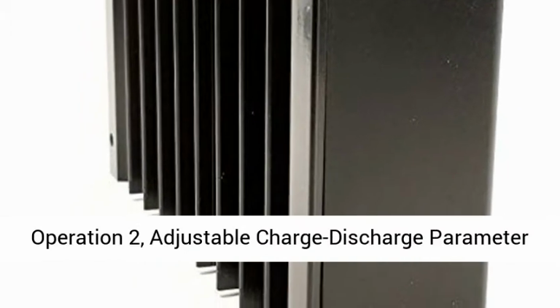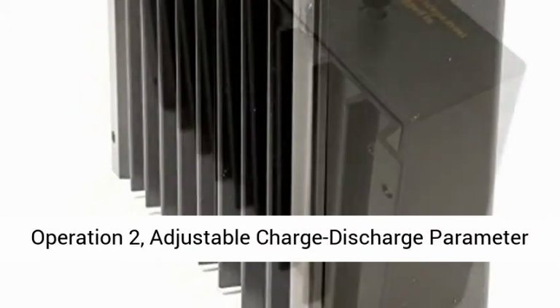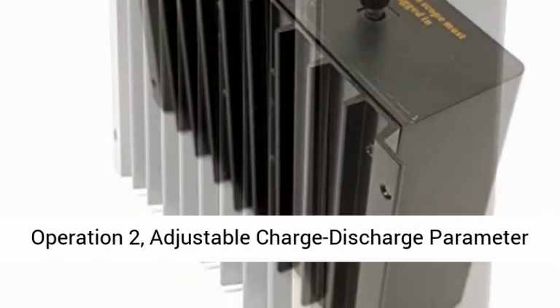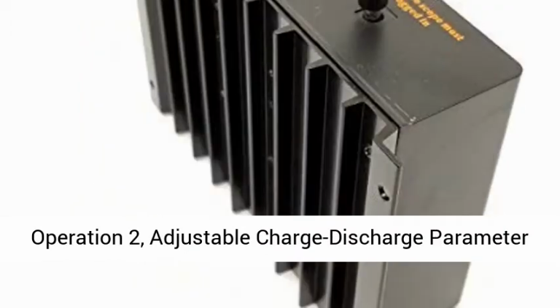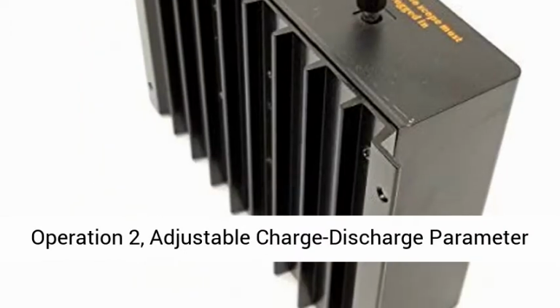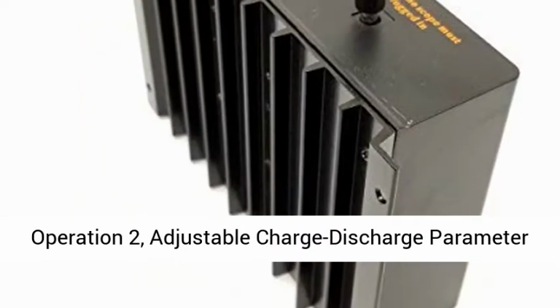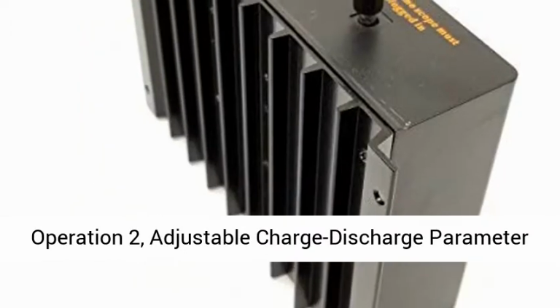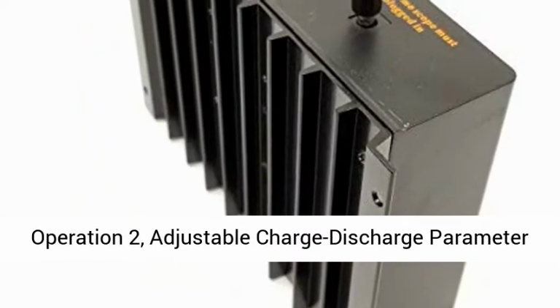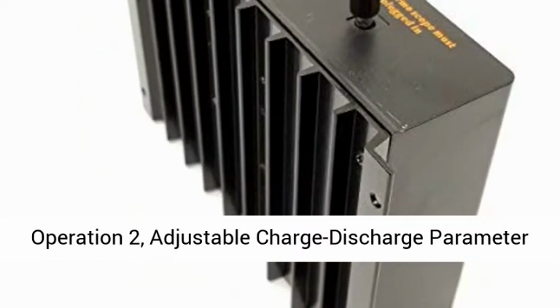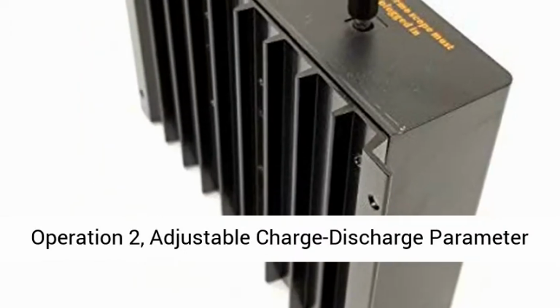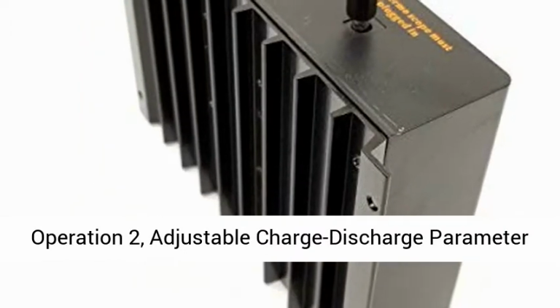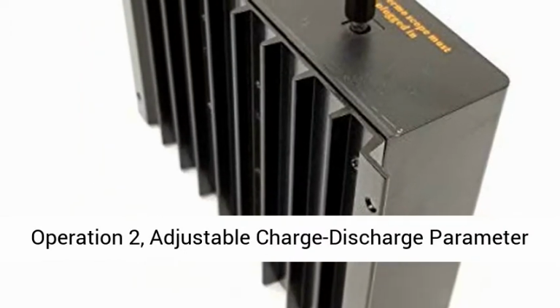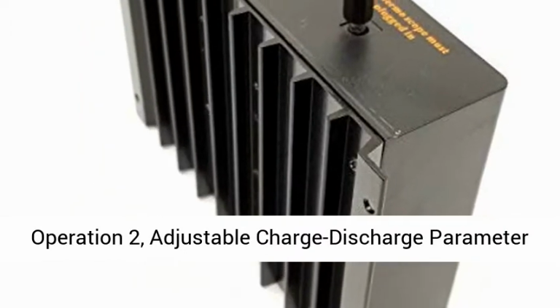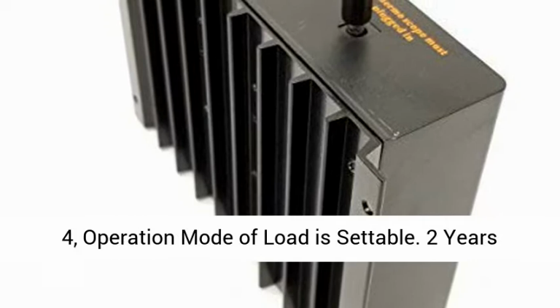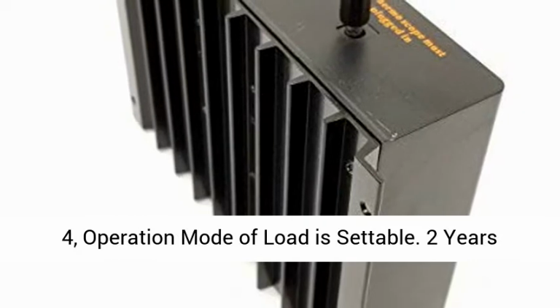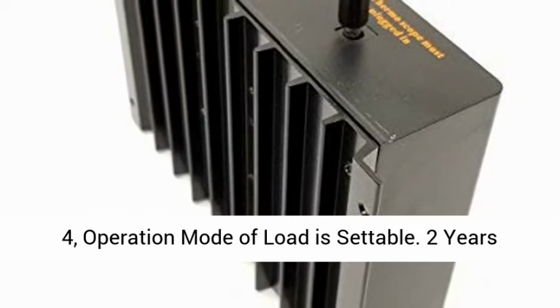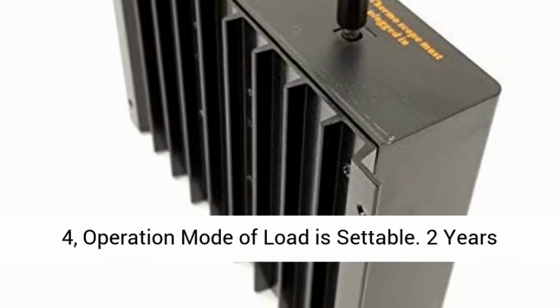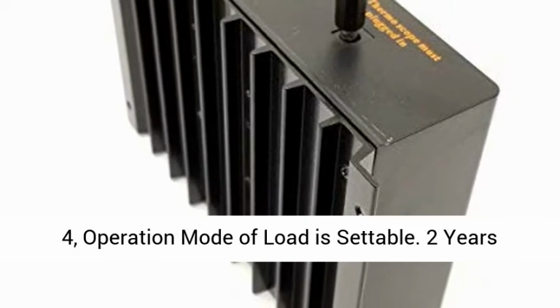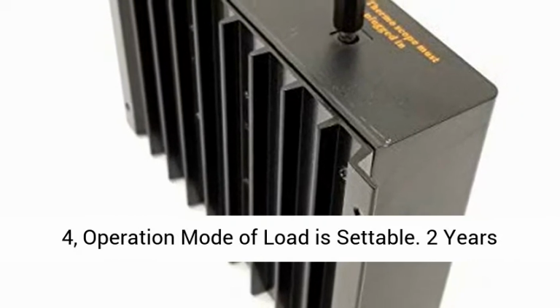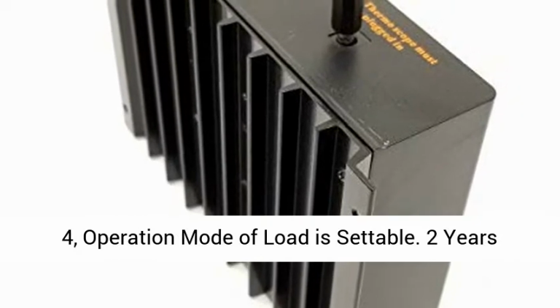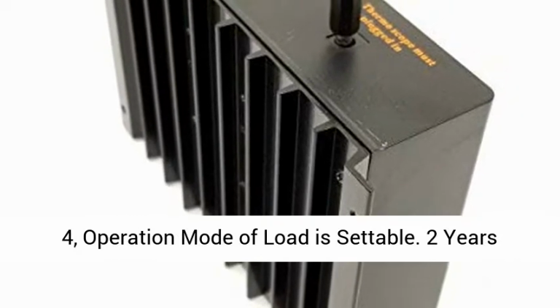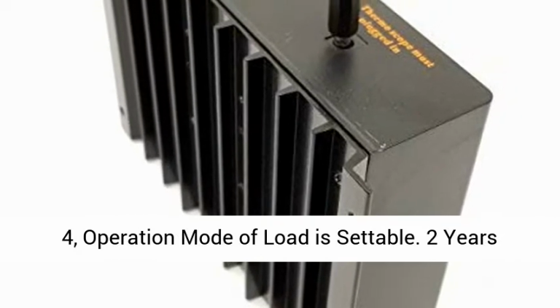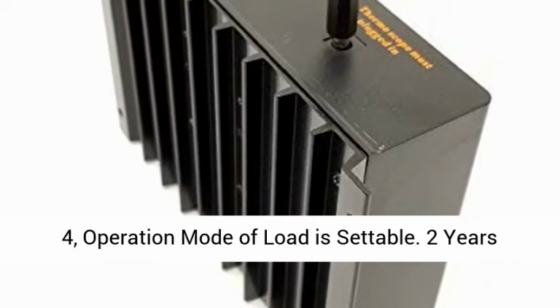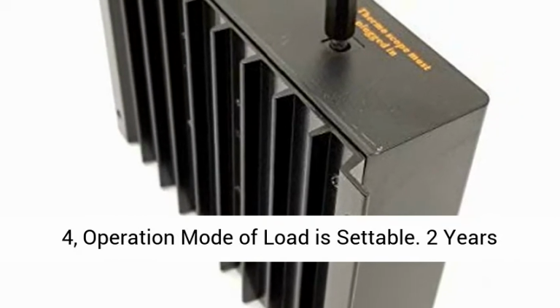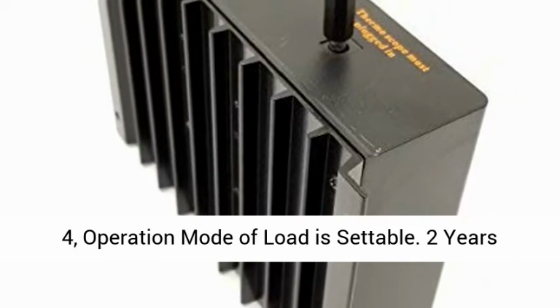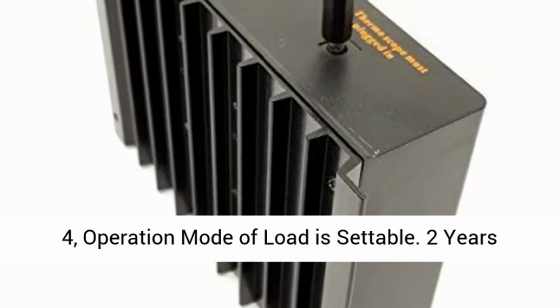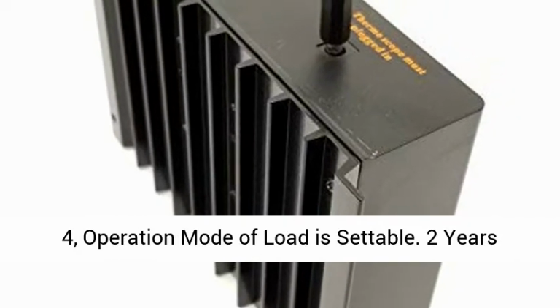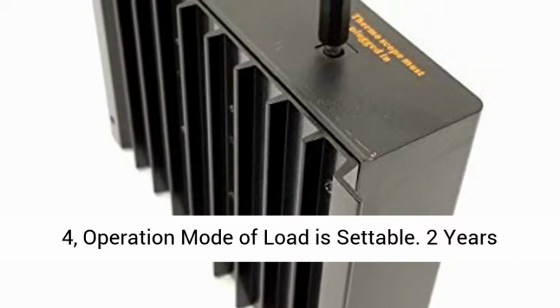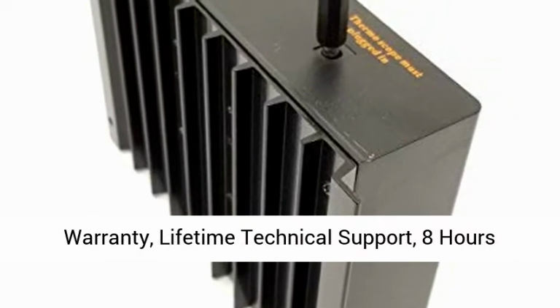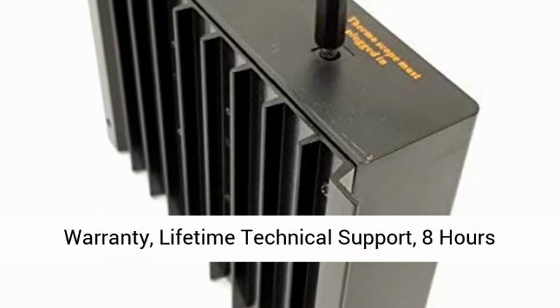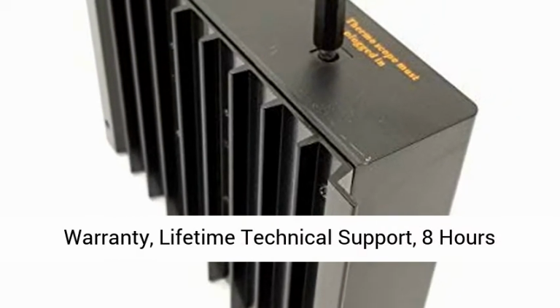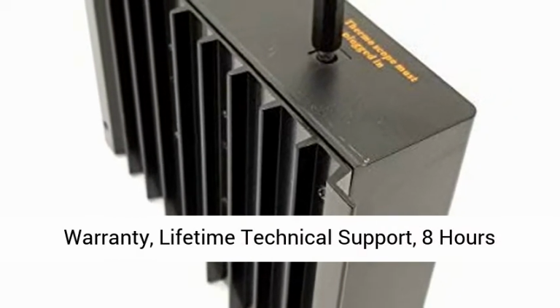Simple Operation: 1. Simple and easy button operation. 2. Adjustable charge/discharge parameters. 3. Operation mode of load is settable.